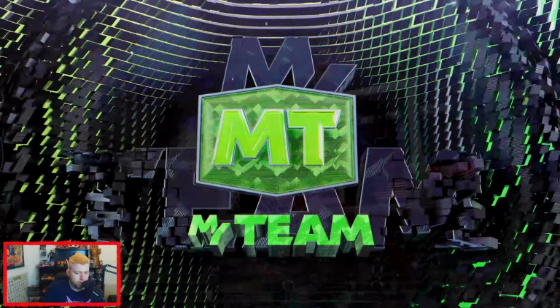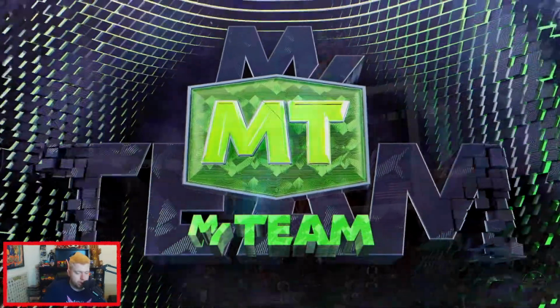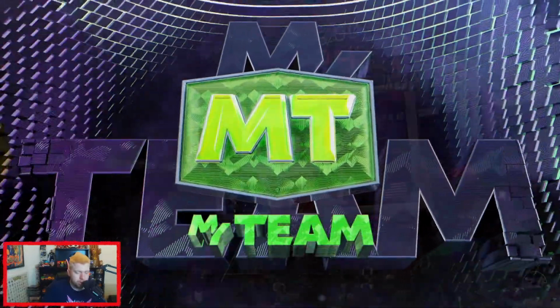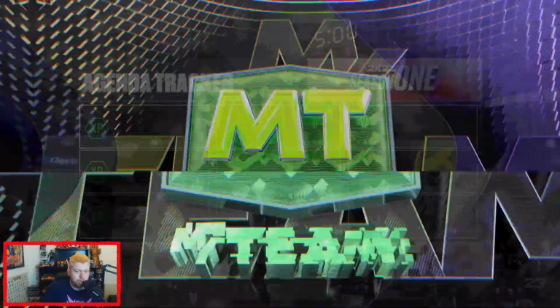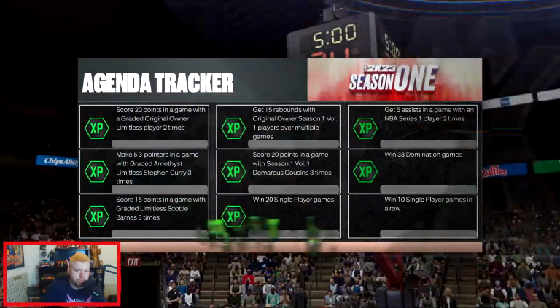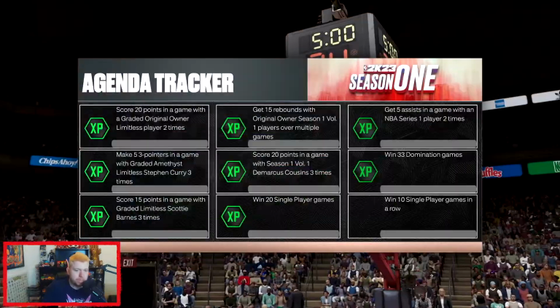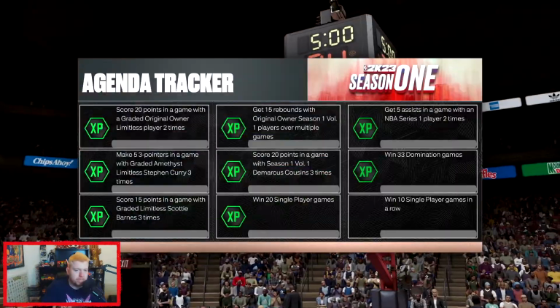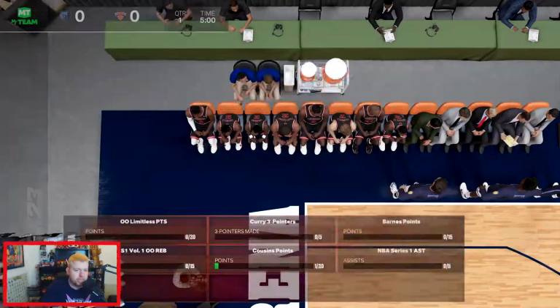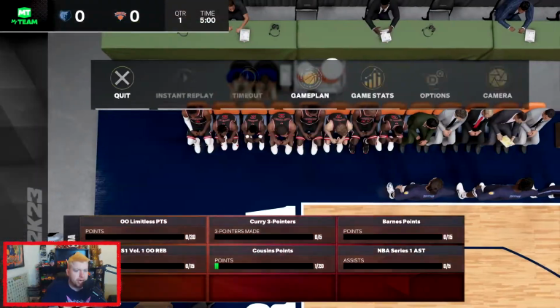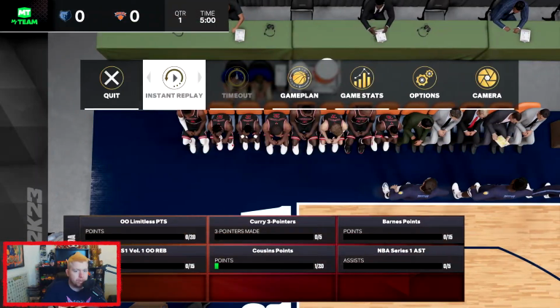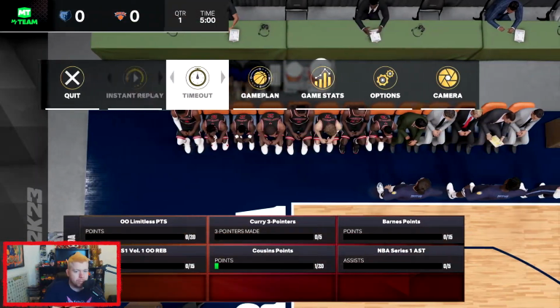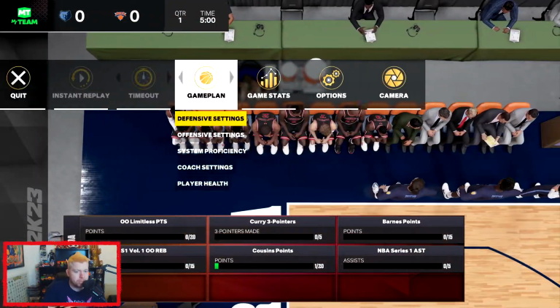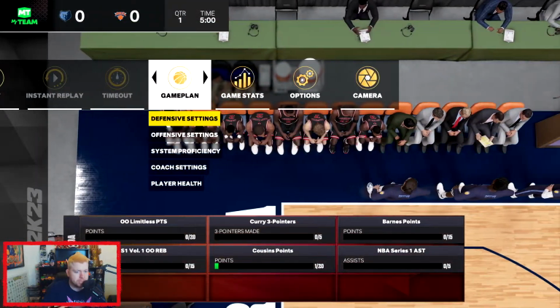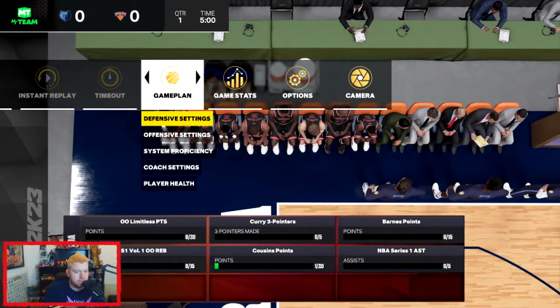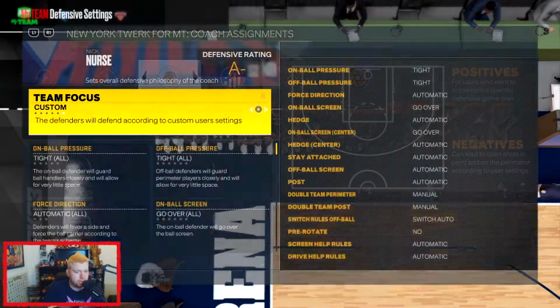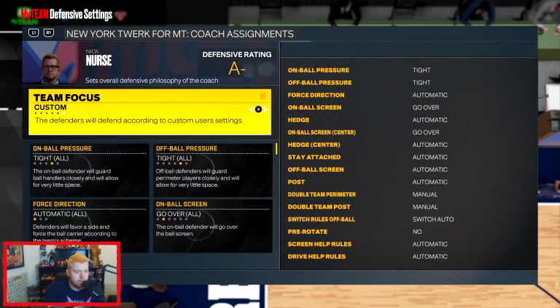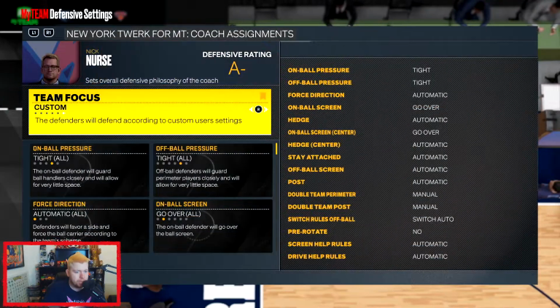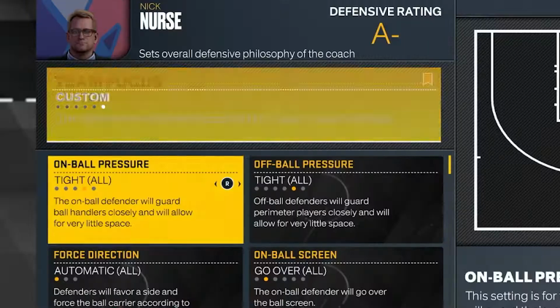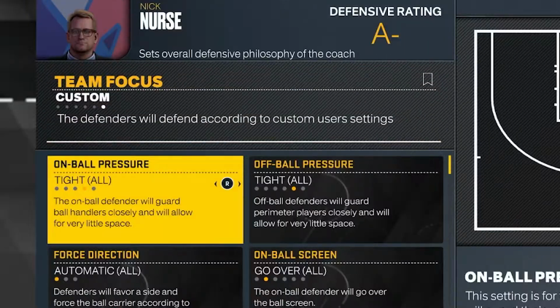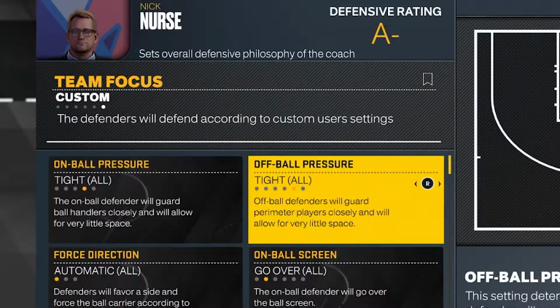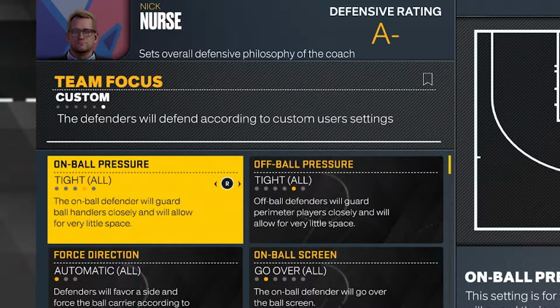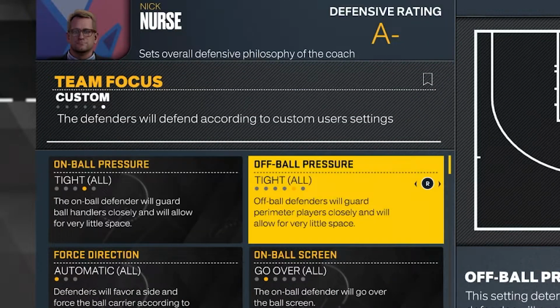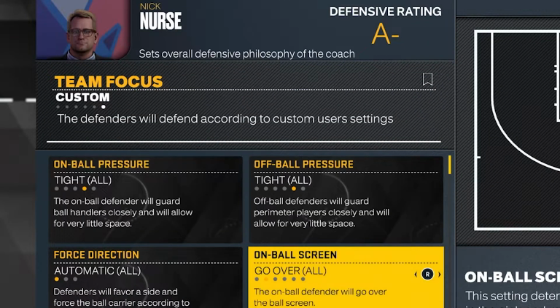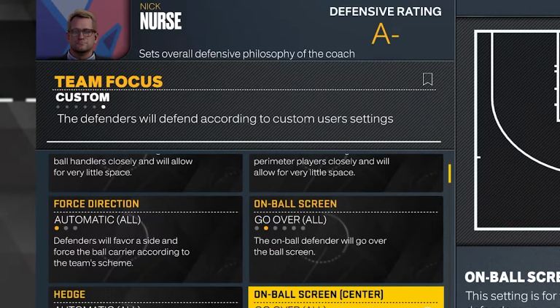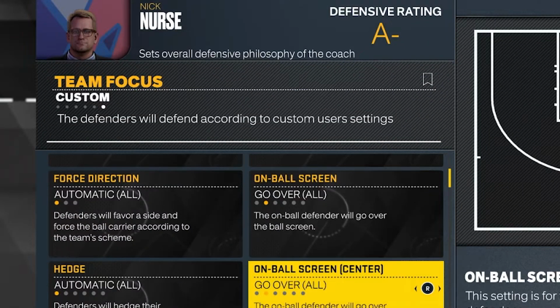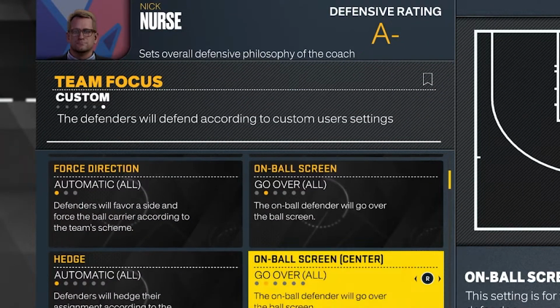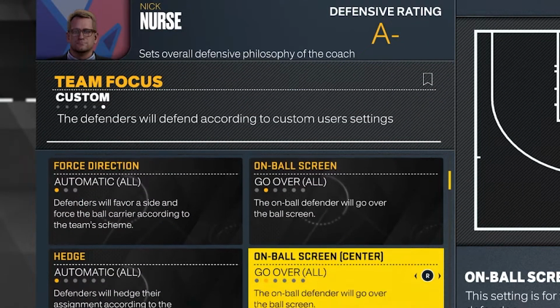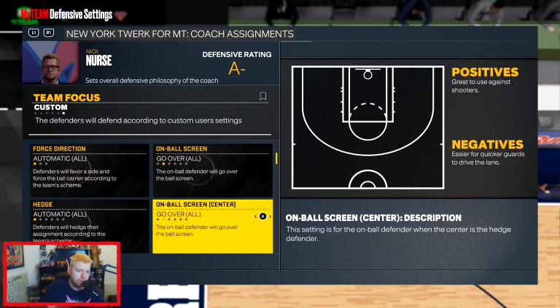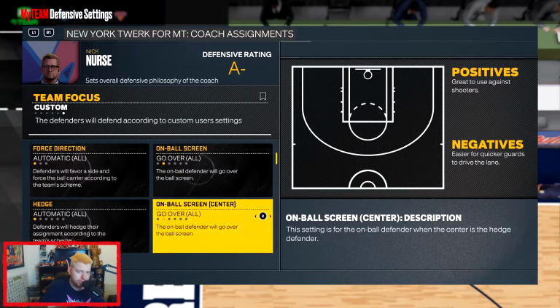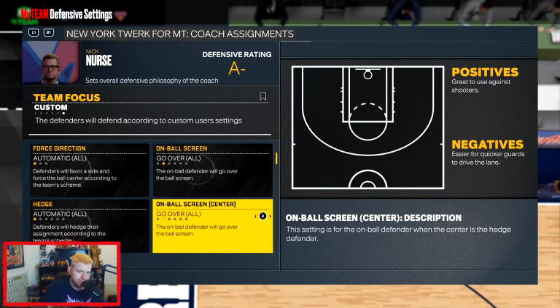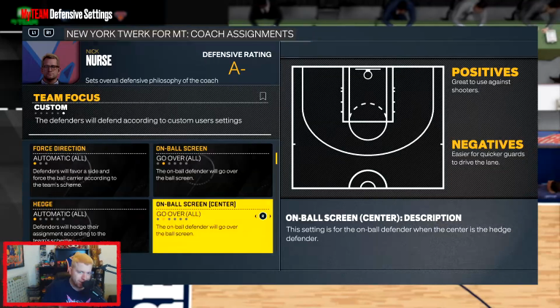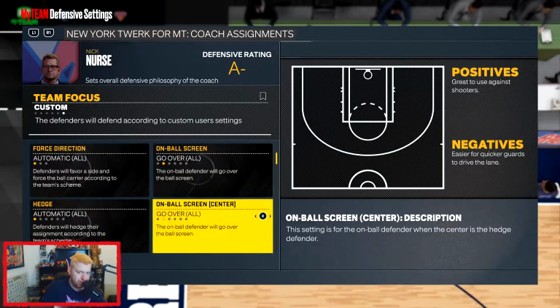We're now loading into a Domination game. We're going to press Start, go to Game Plan. As you can see, all our settings are here, which is fabulous.